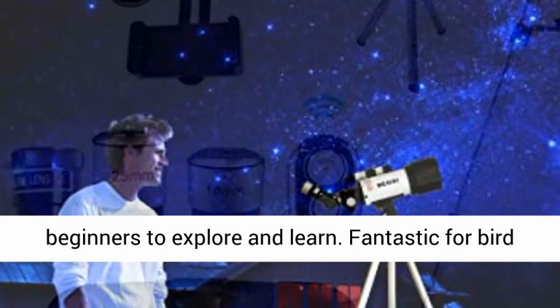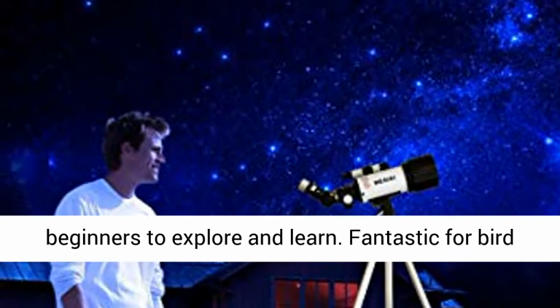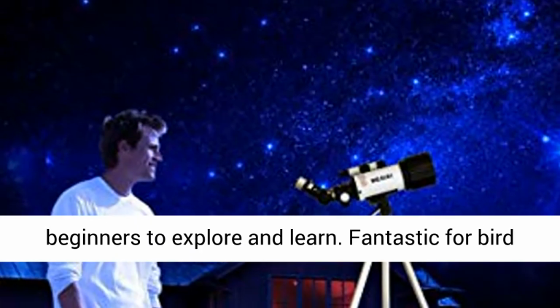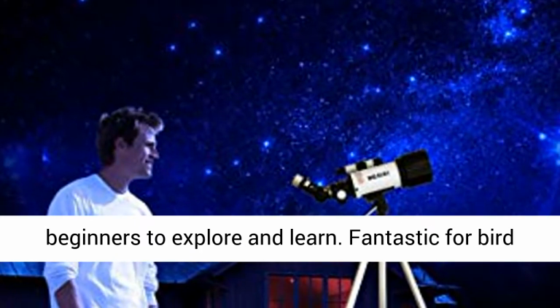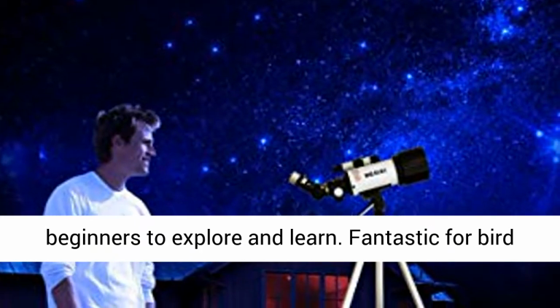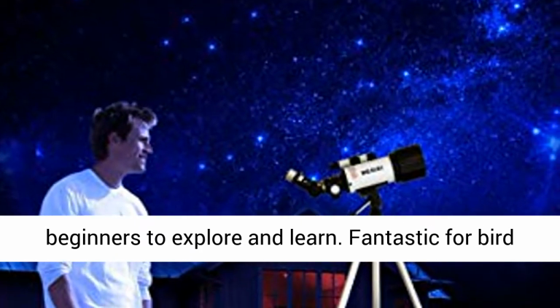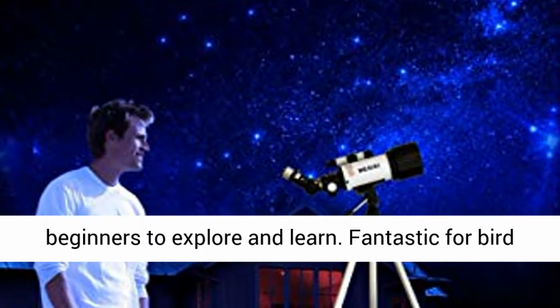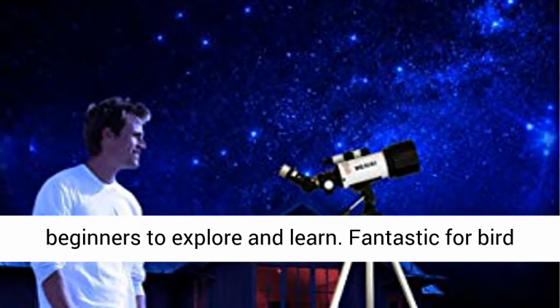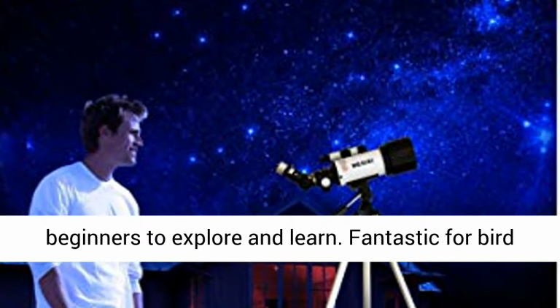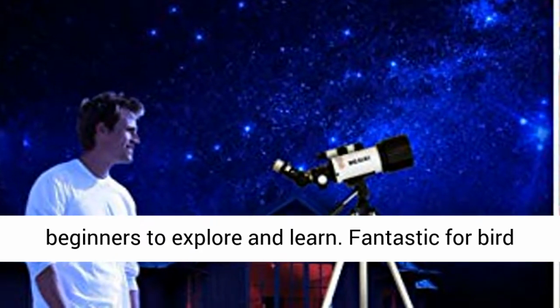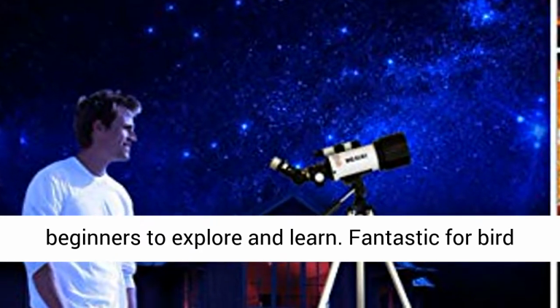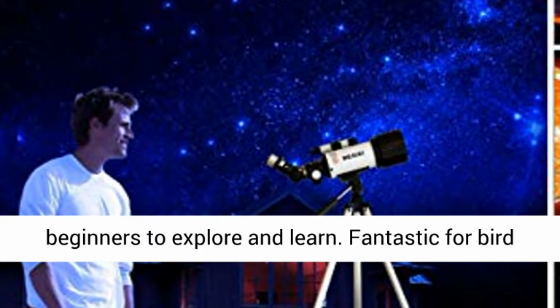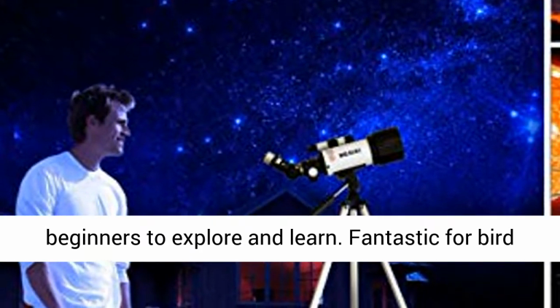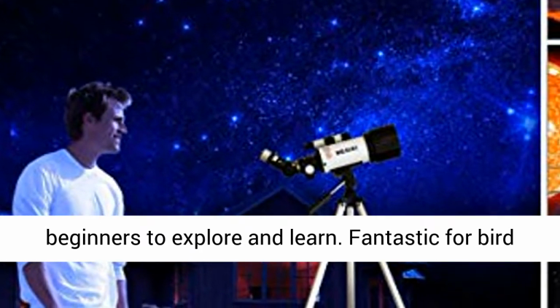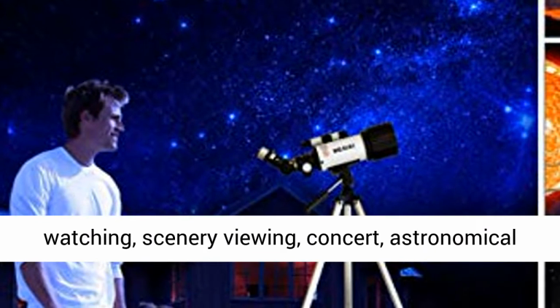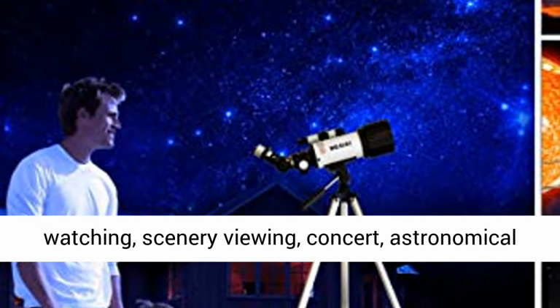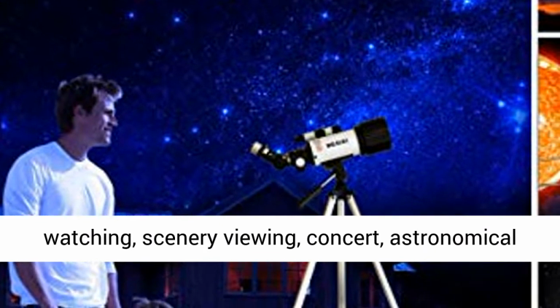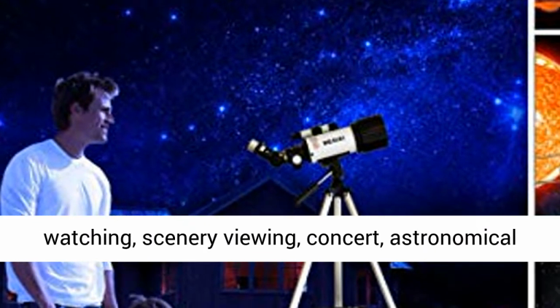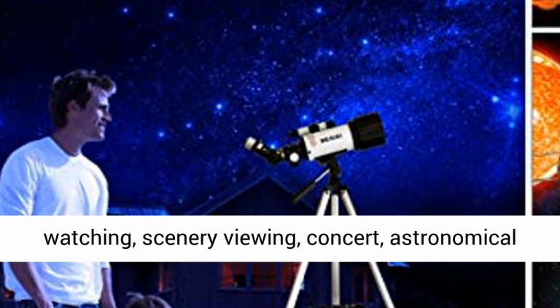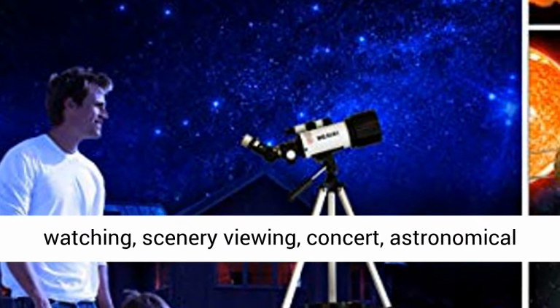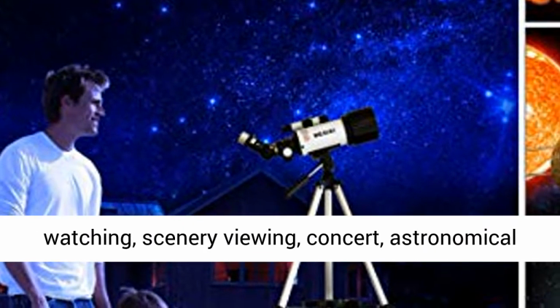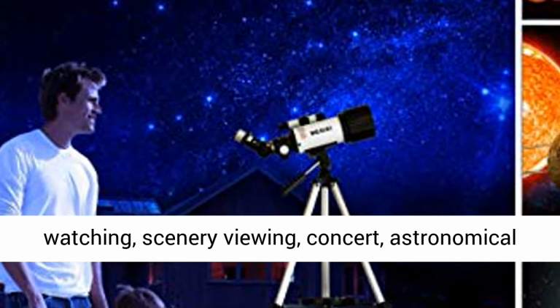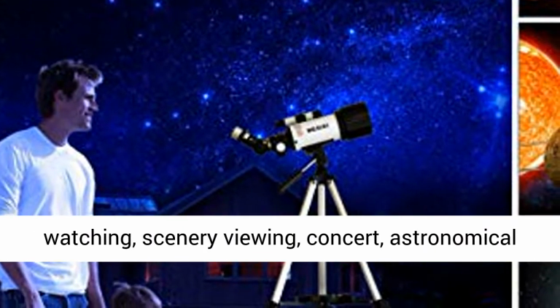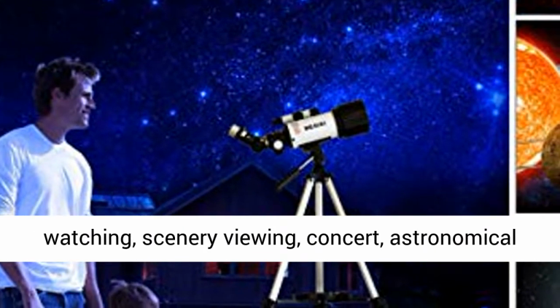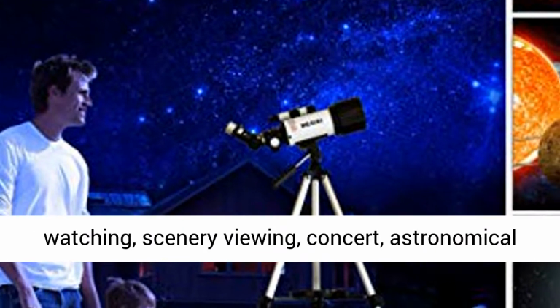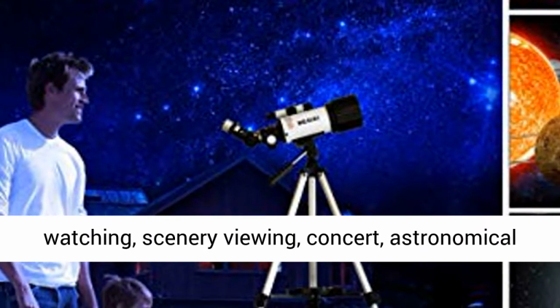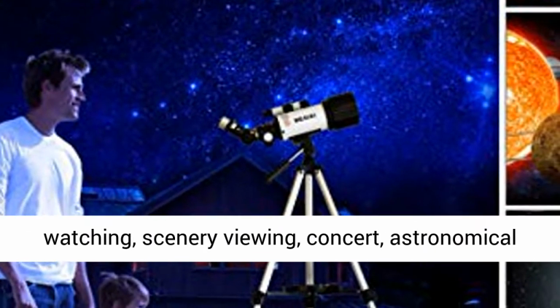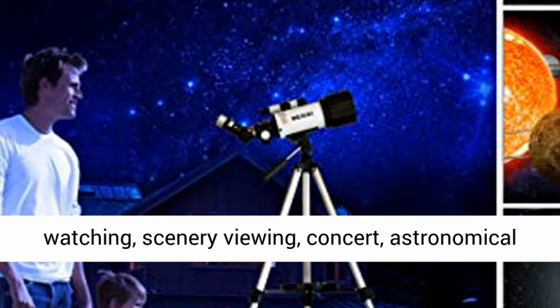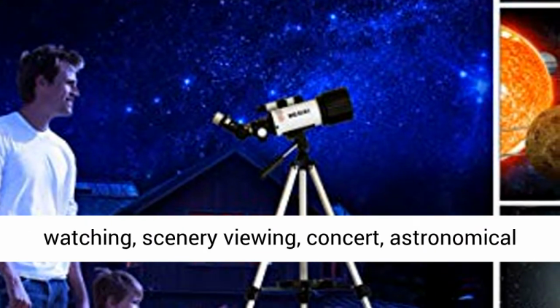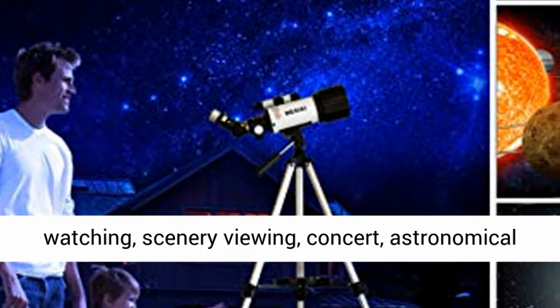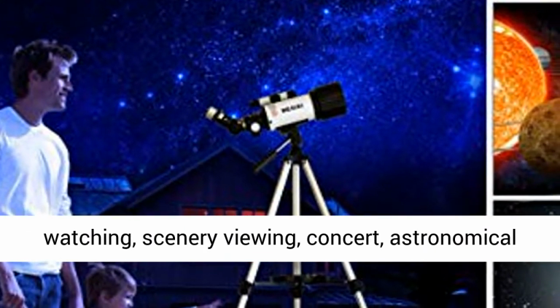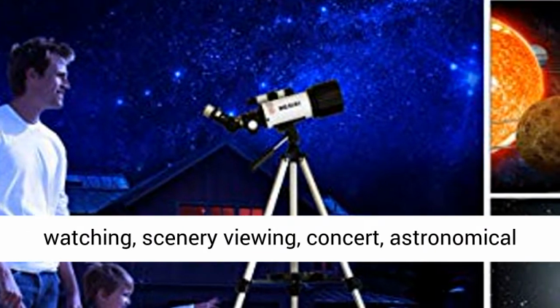Fantastic for bird watching, scenery viewing, concerts, astronomical wonders, and discovering the moon.